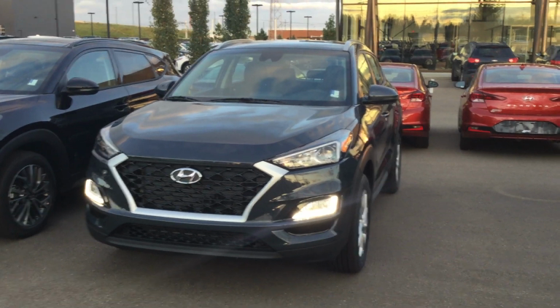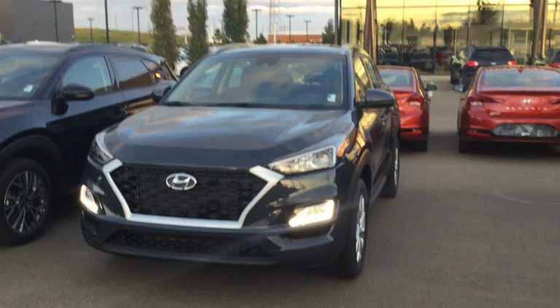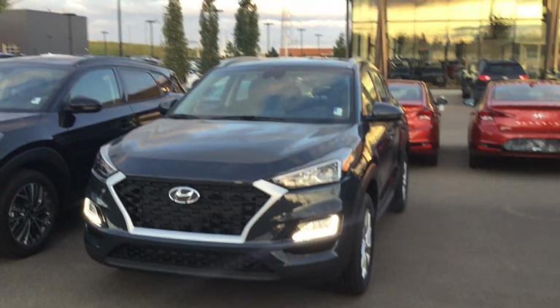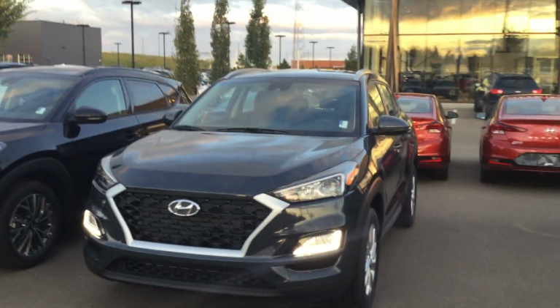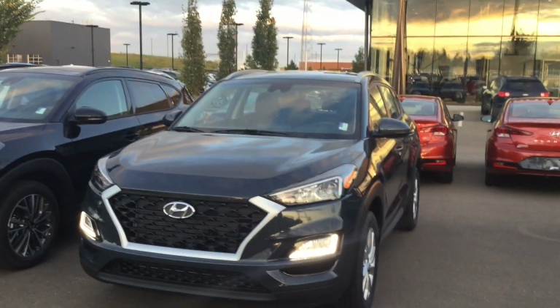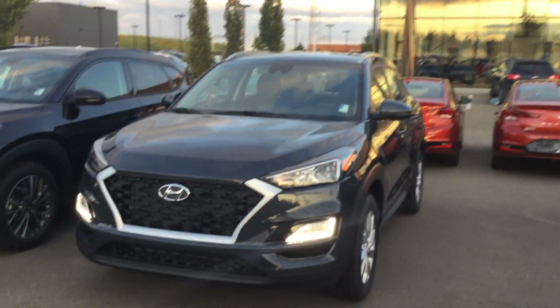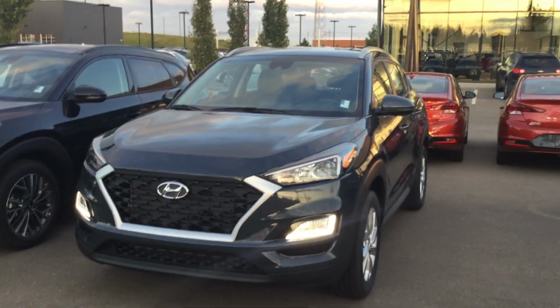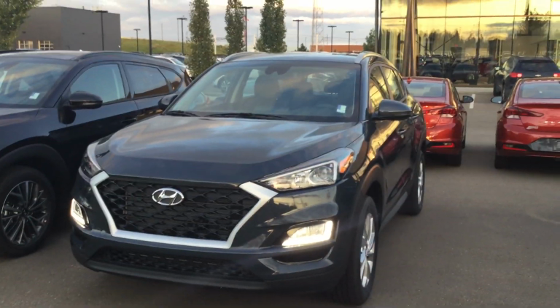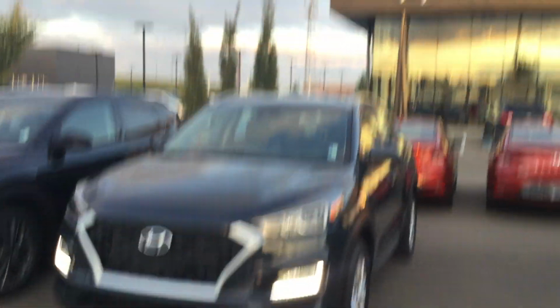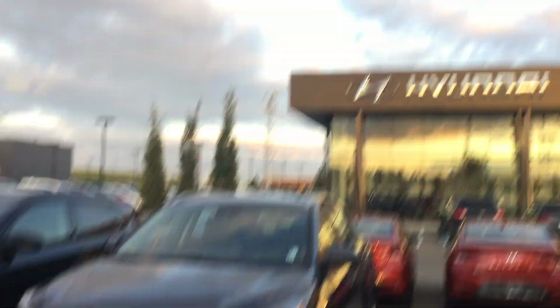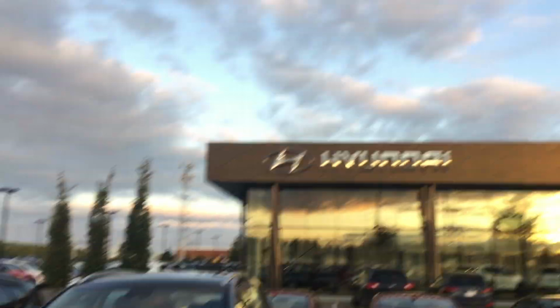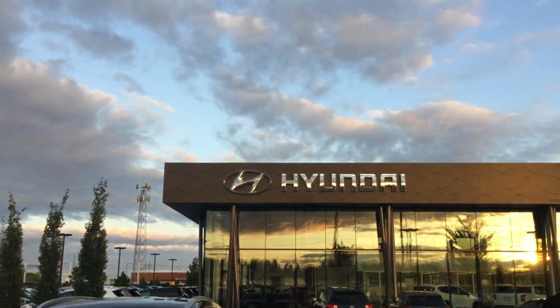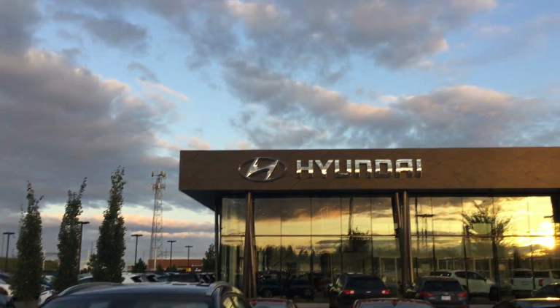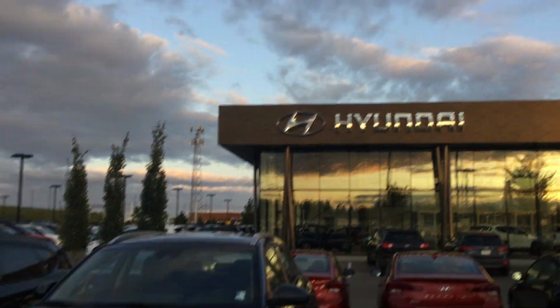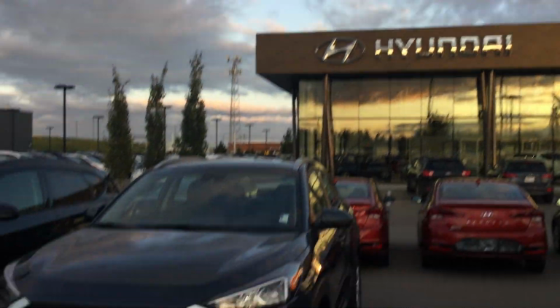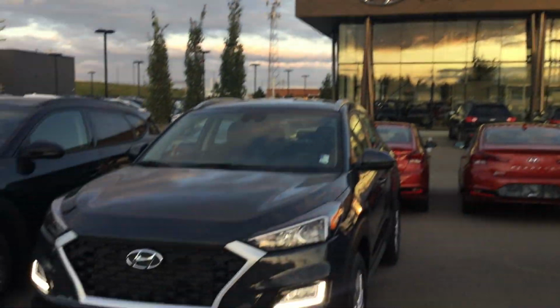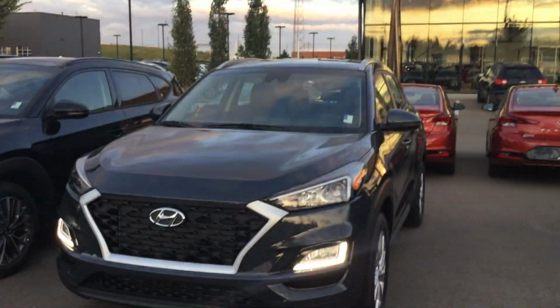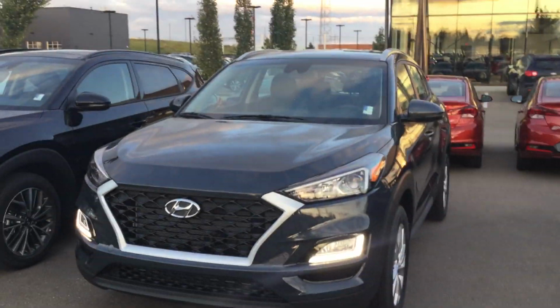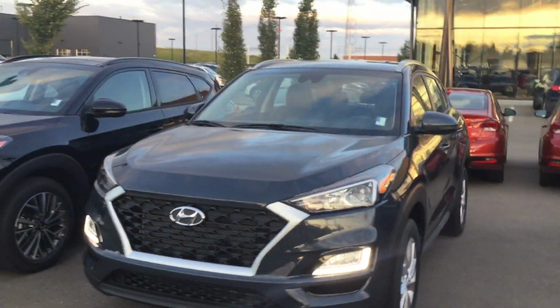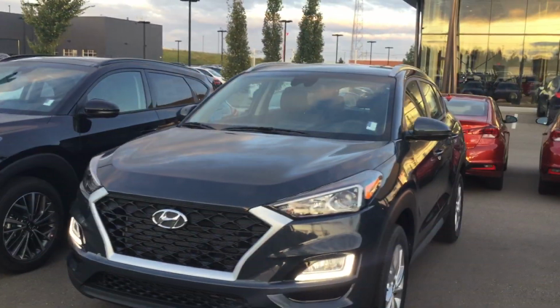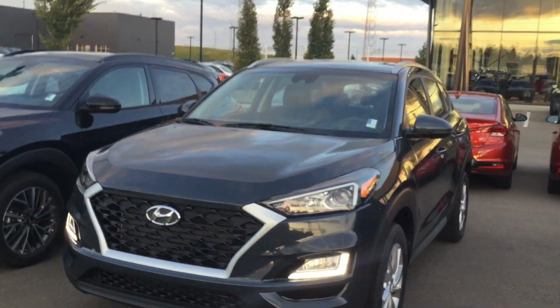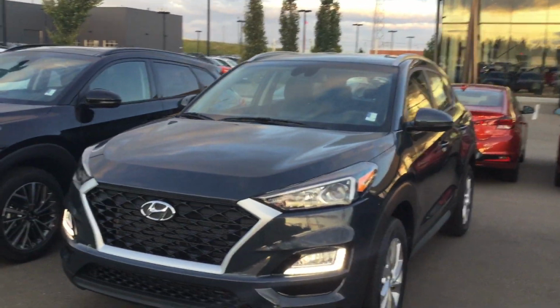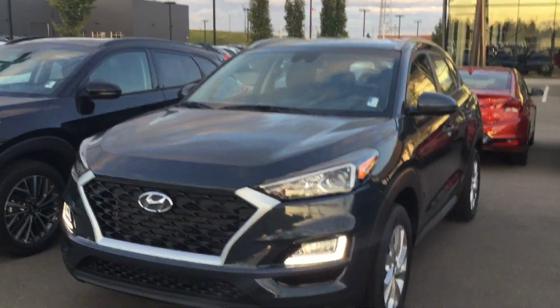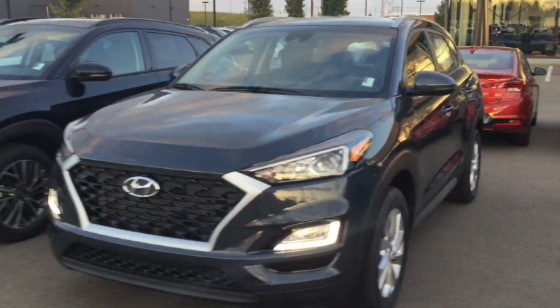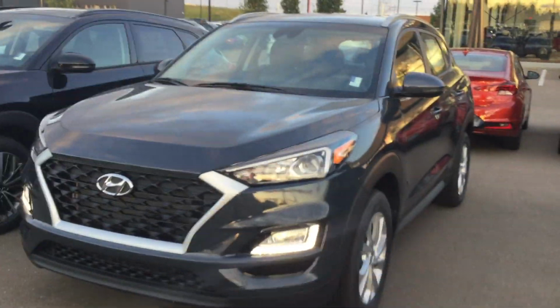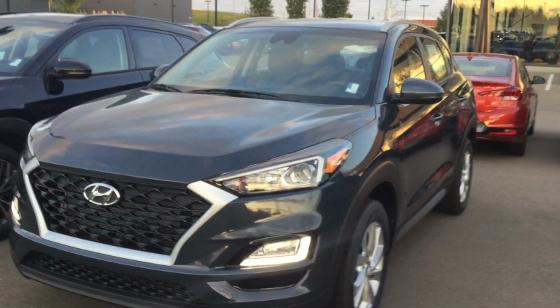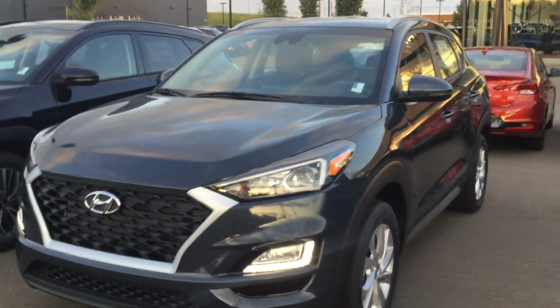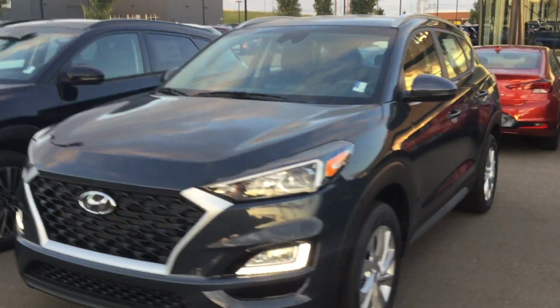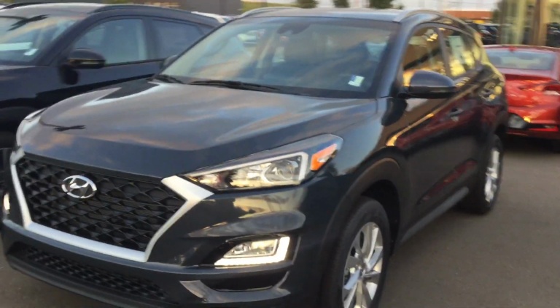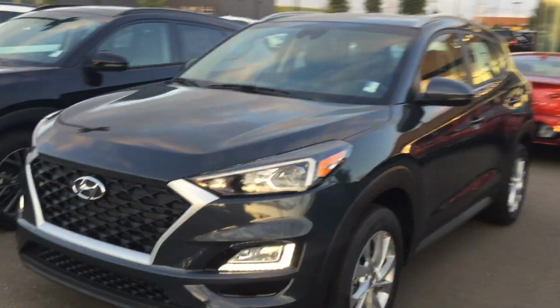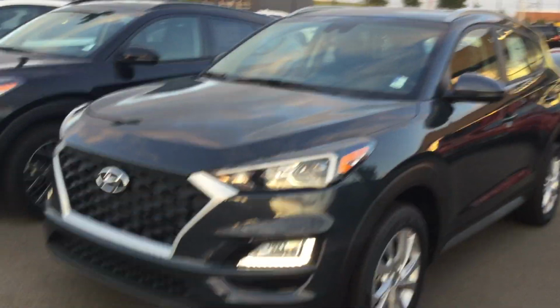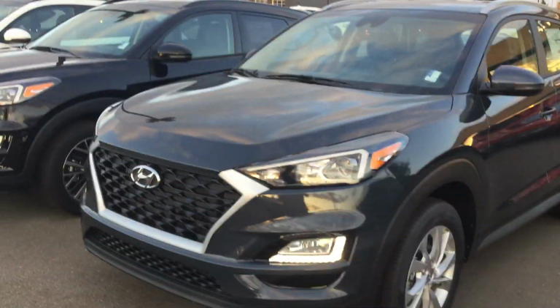Hi Mona, this is Cherie from River City Hyundai and I'm here to show you a look at the 2019 Hyundai Tucson Preferred.